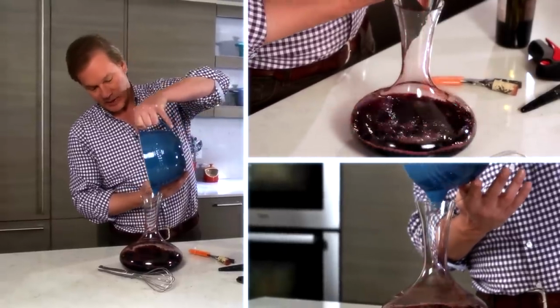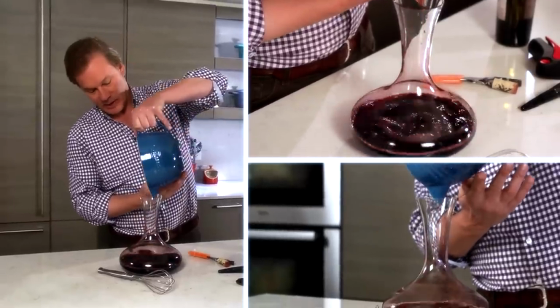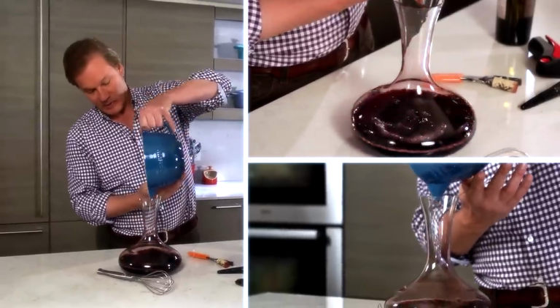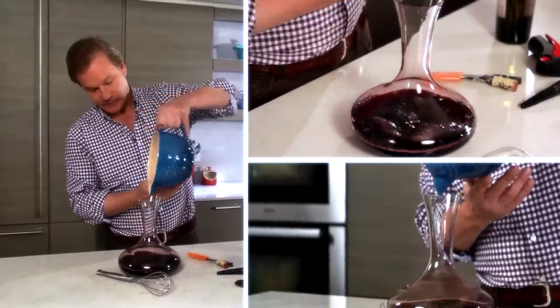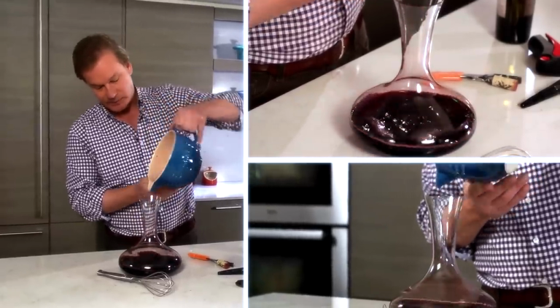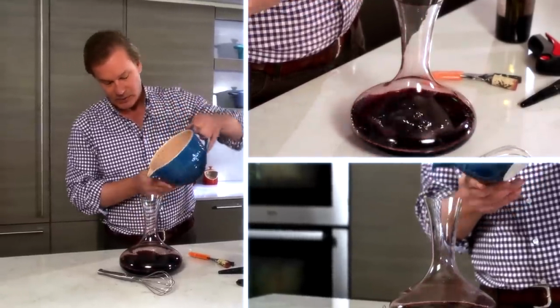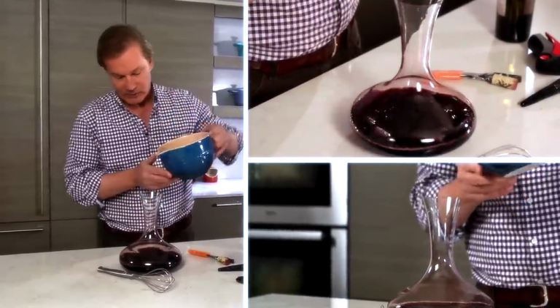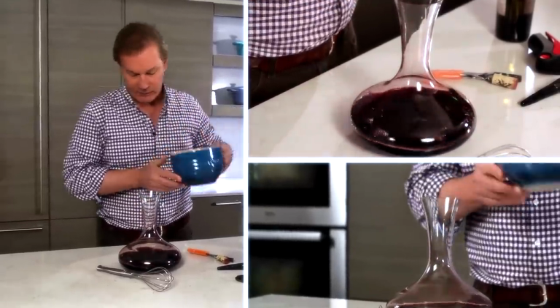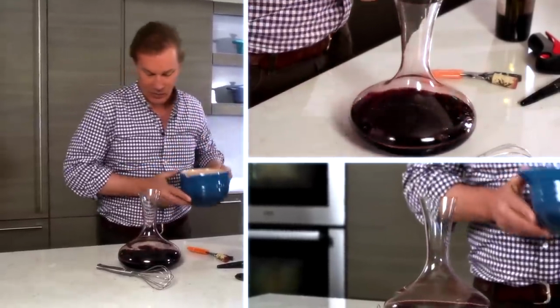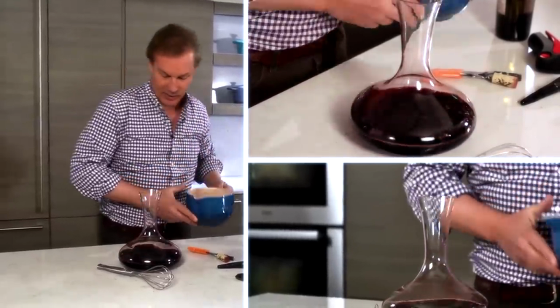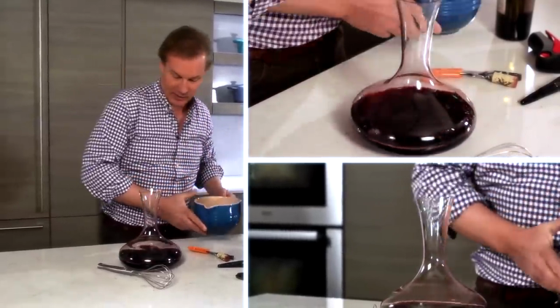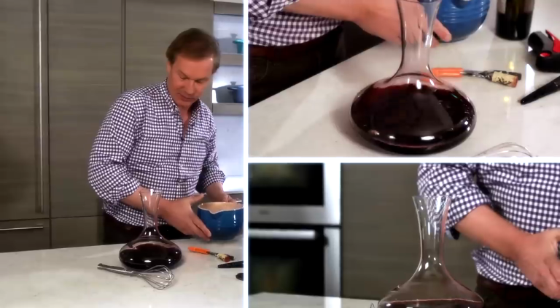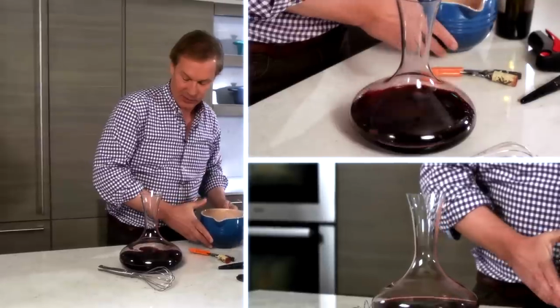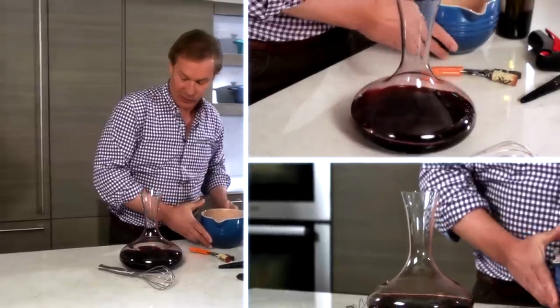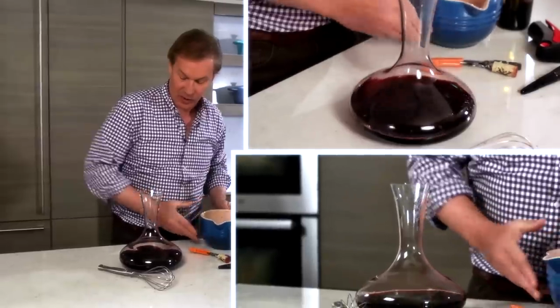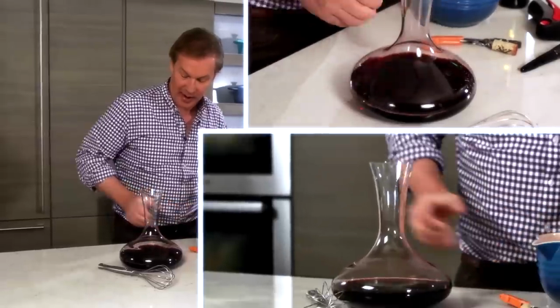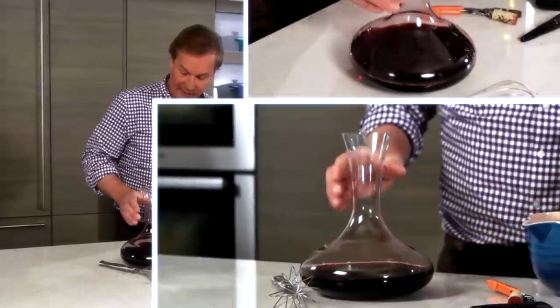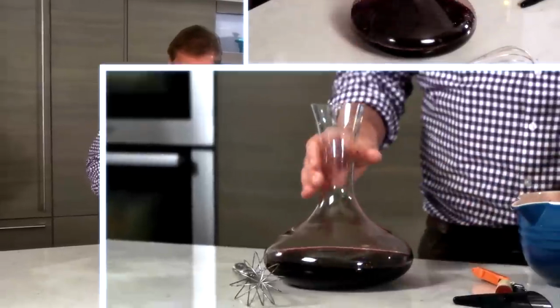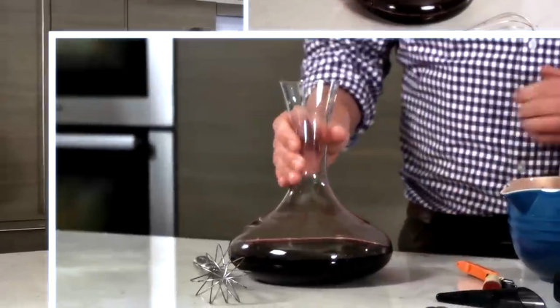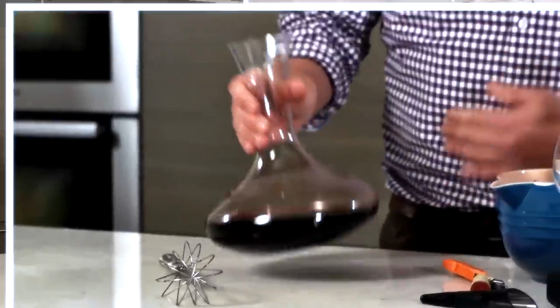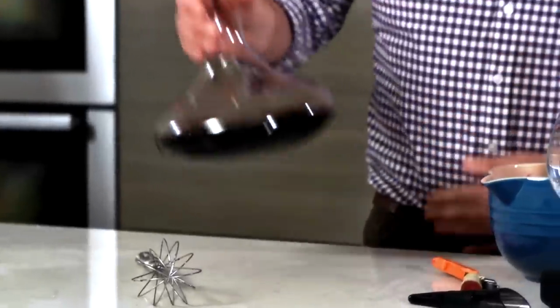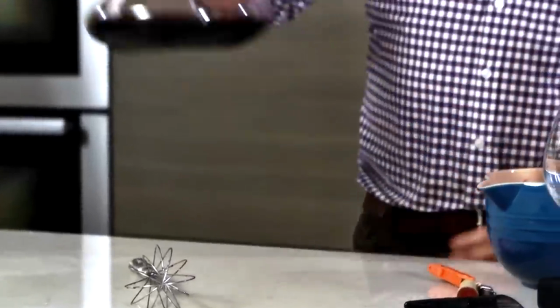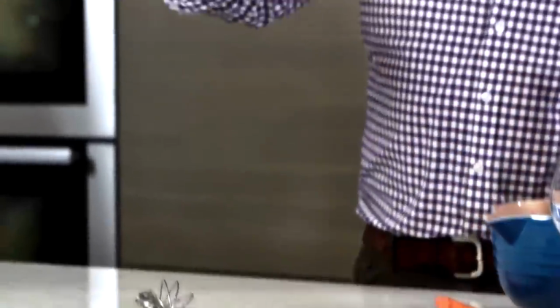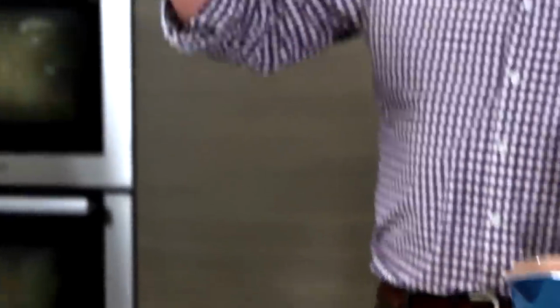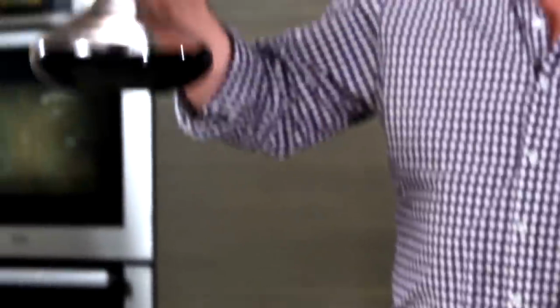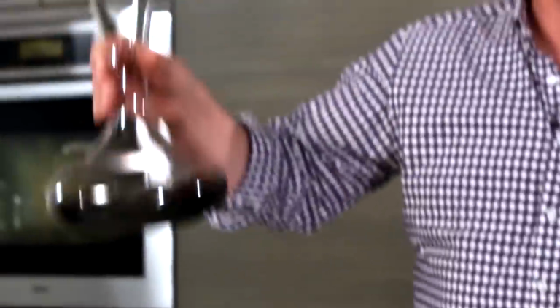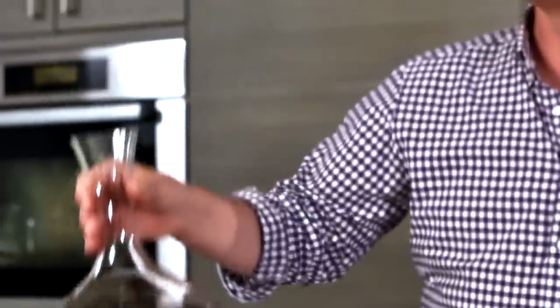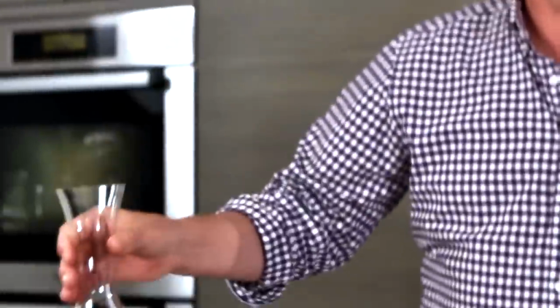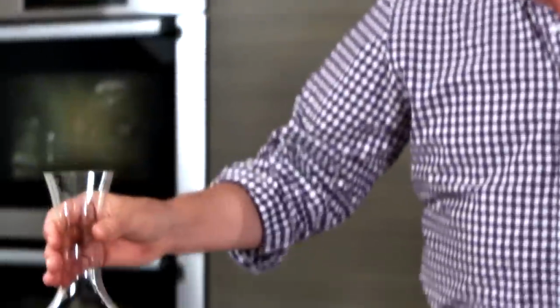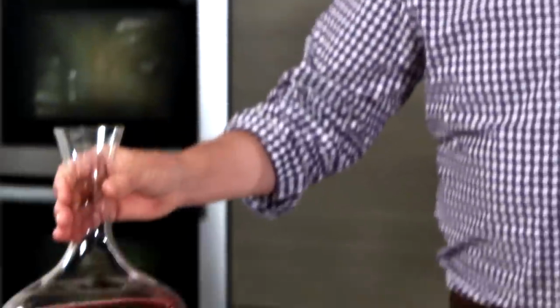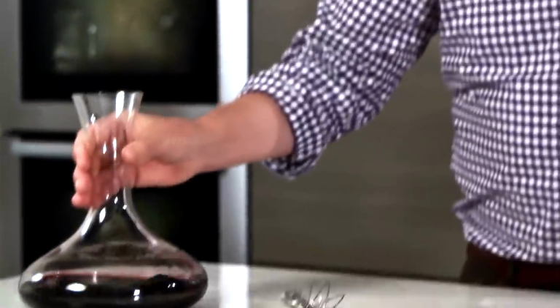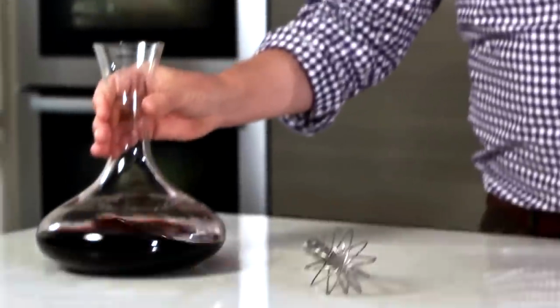So, there we go, poured it into this beautiful carafe, and it's ready to serve. Enjoy.